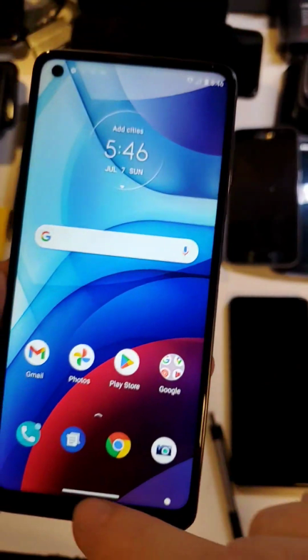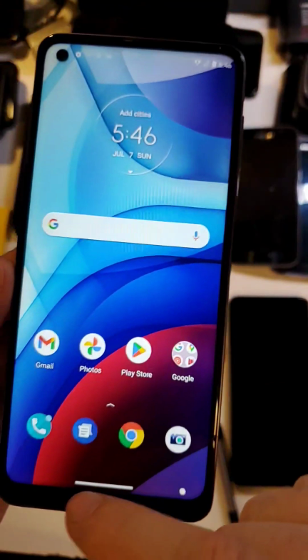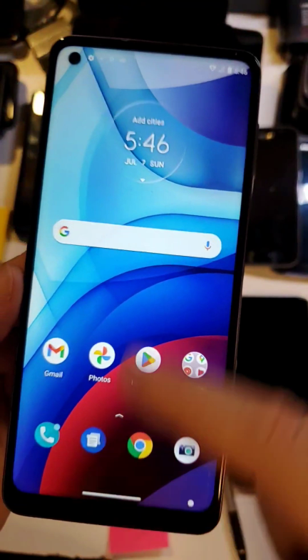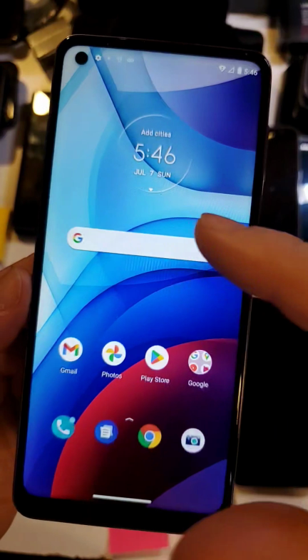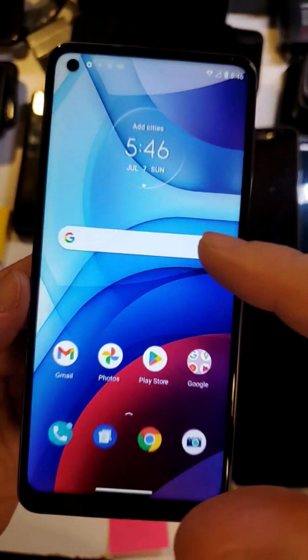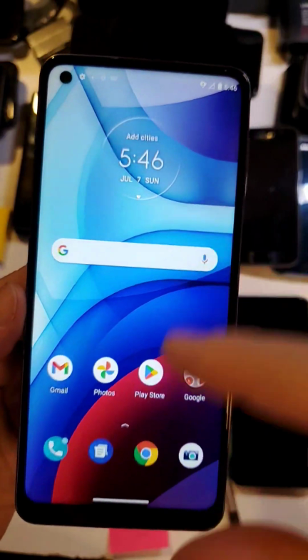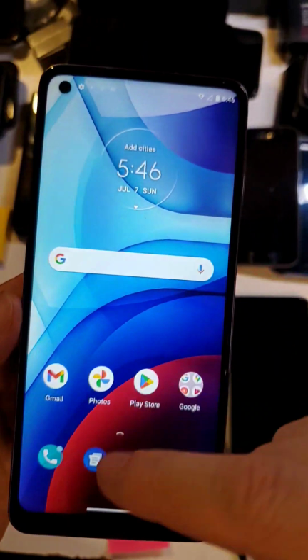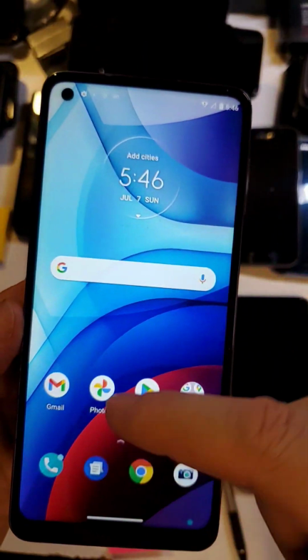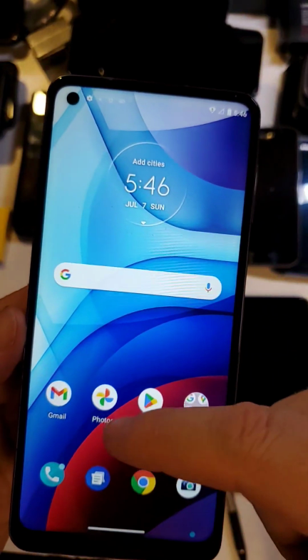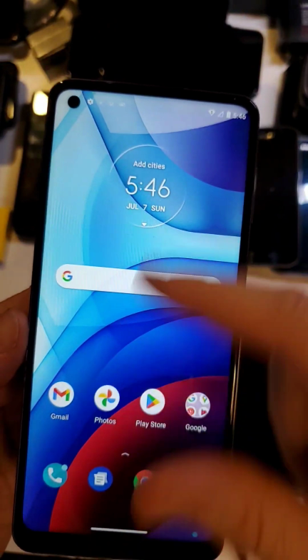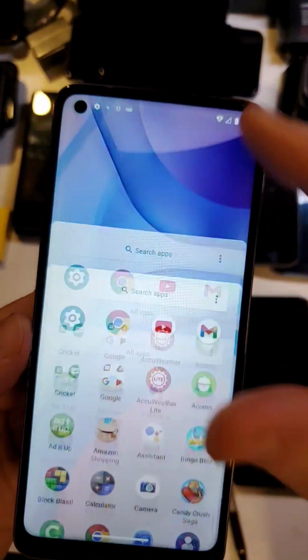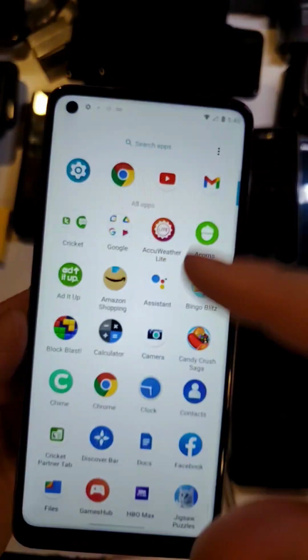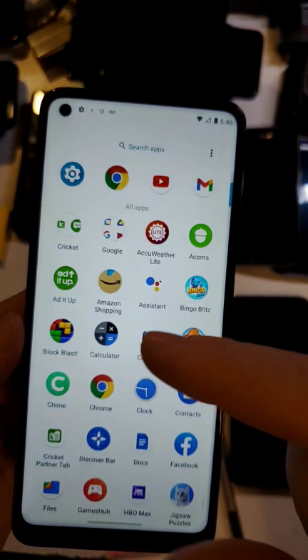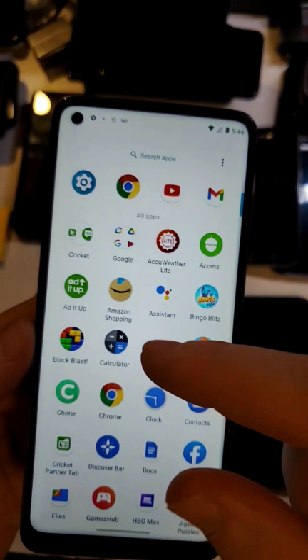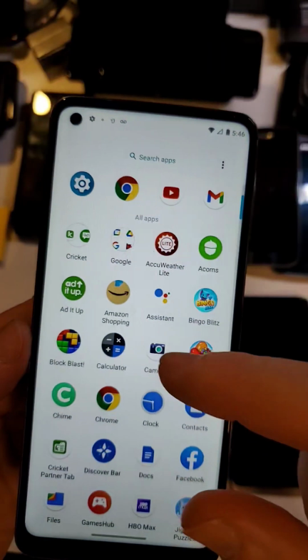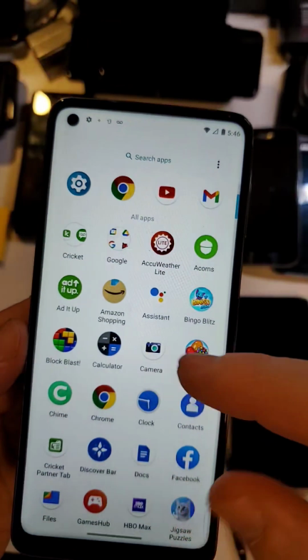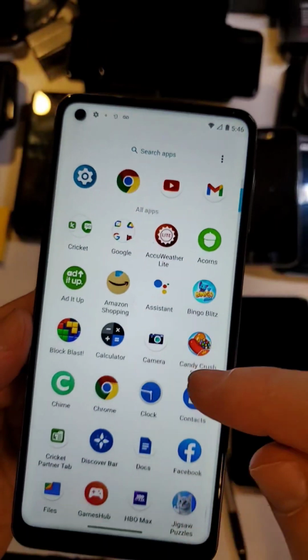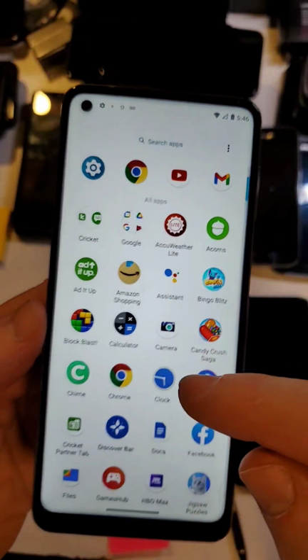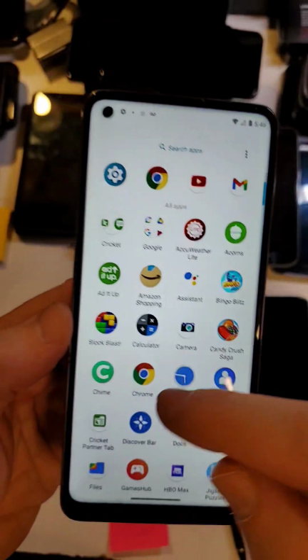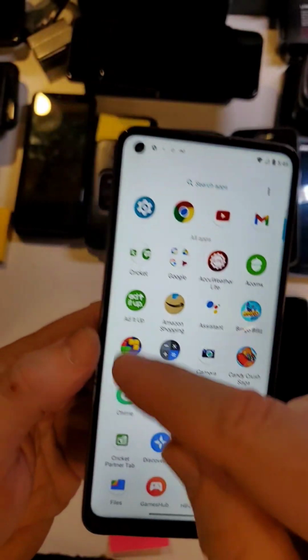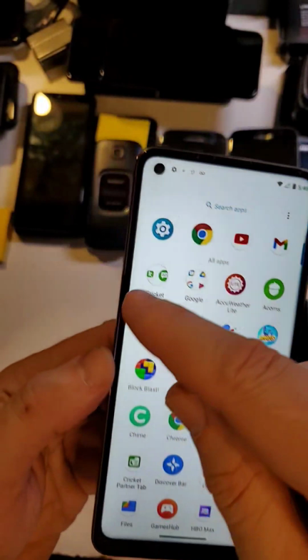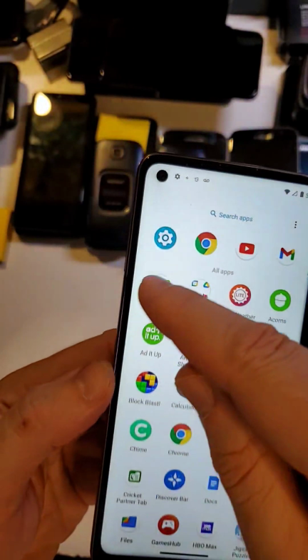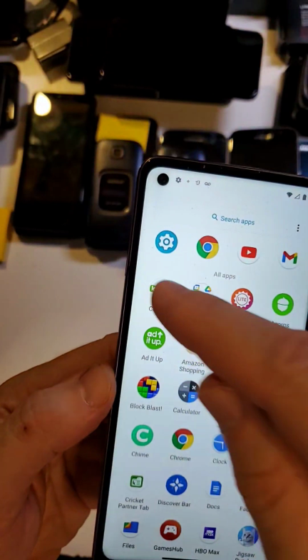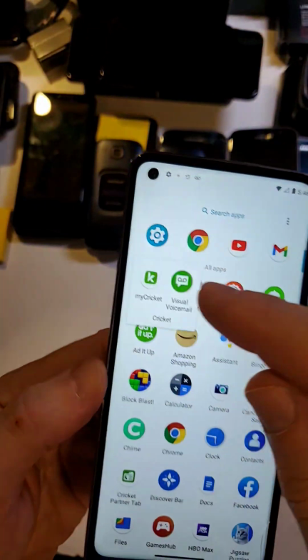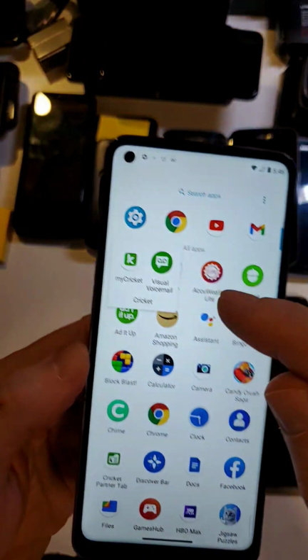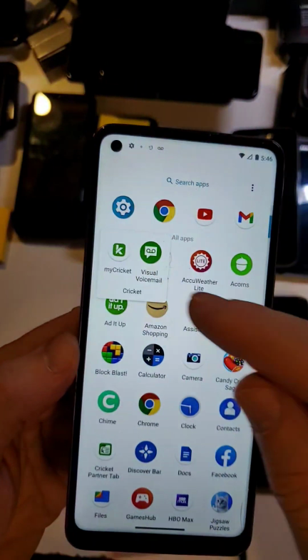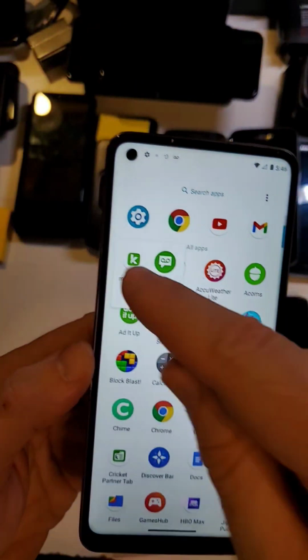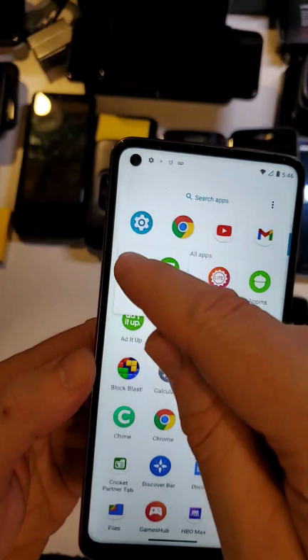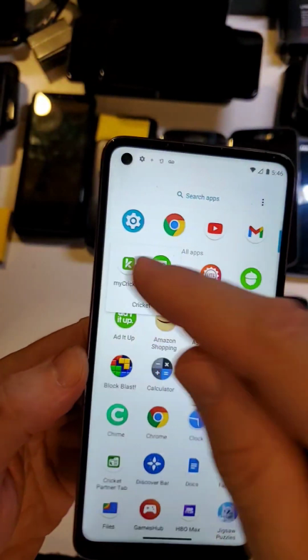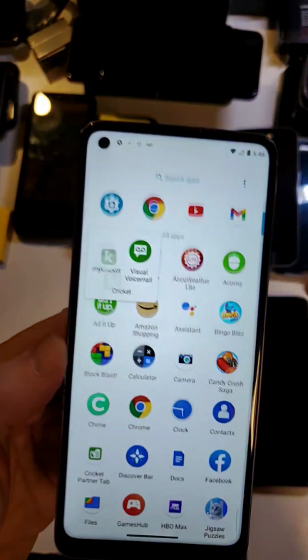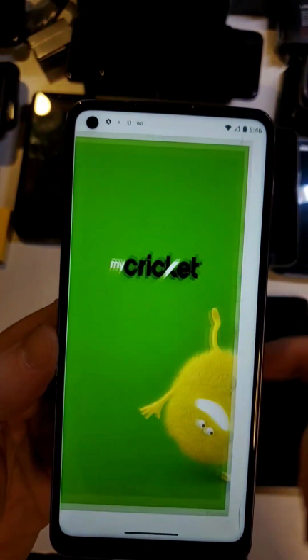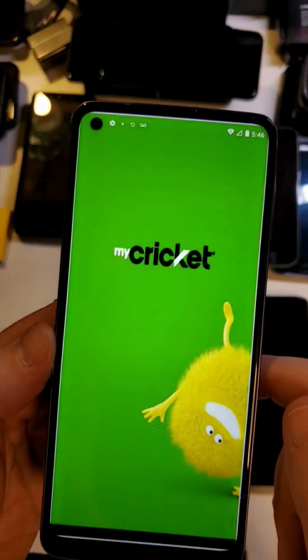All right, we're going to look for the app called My Cricket, which looks like it's right here — My Cricket.